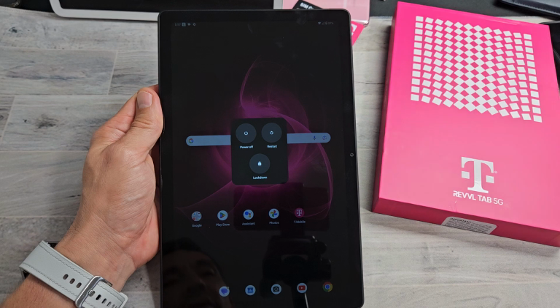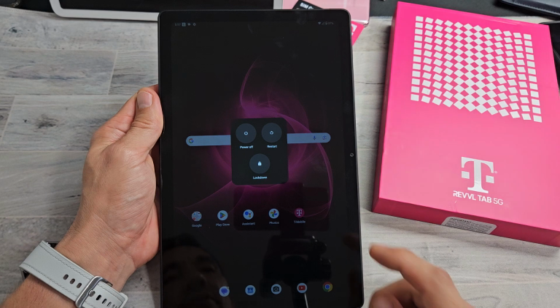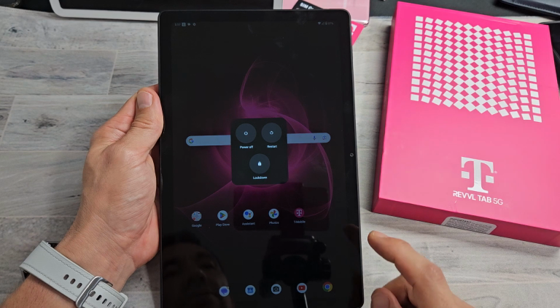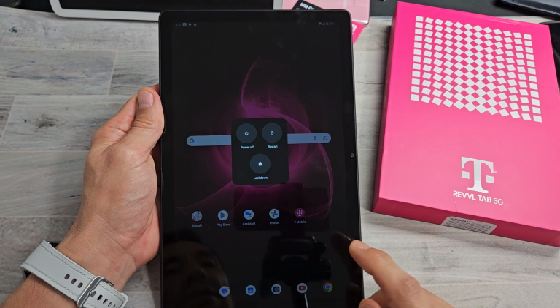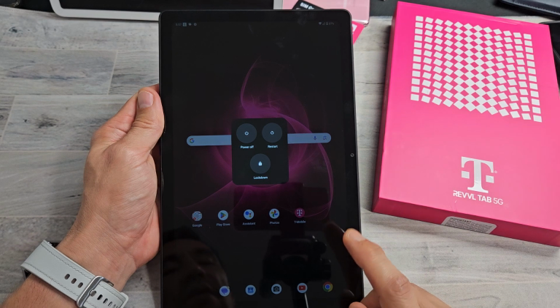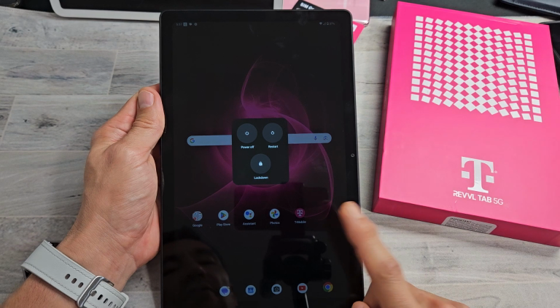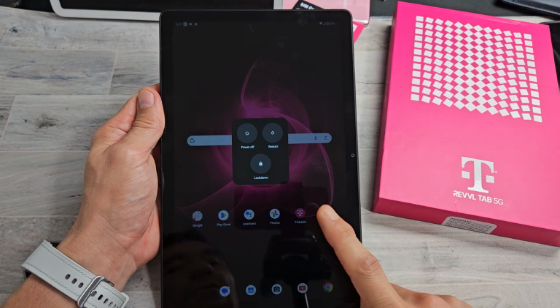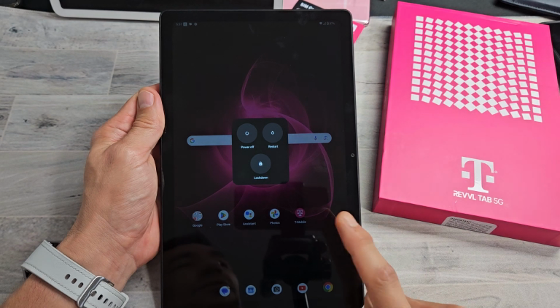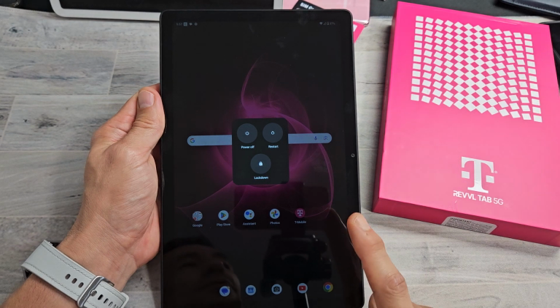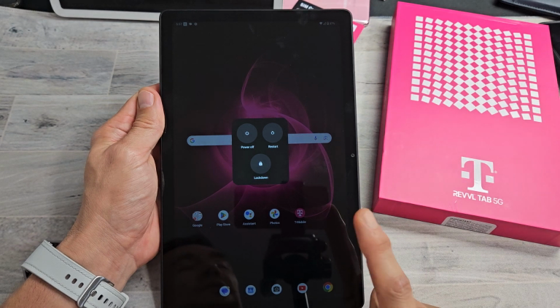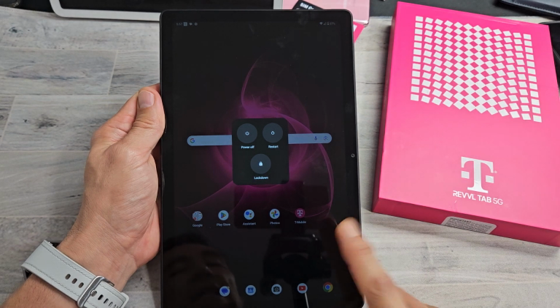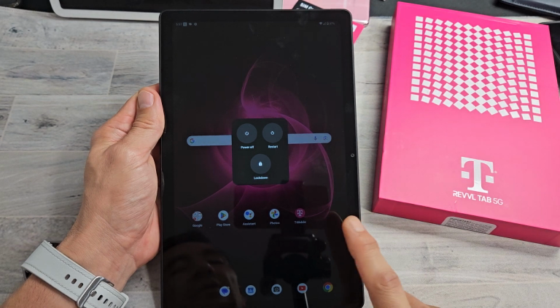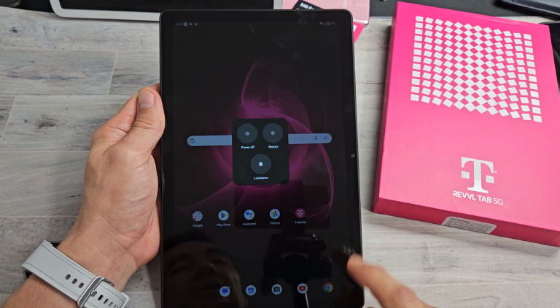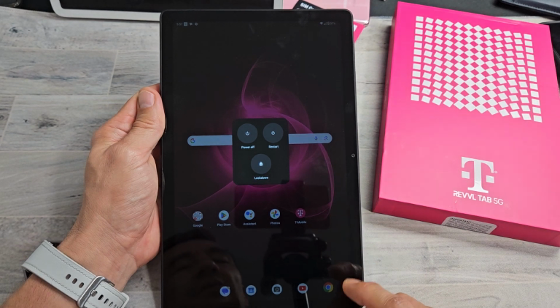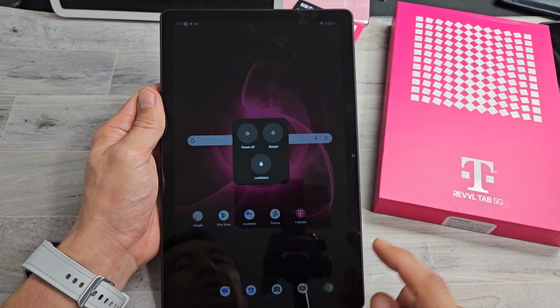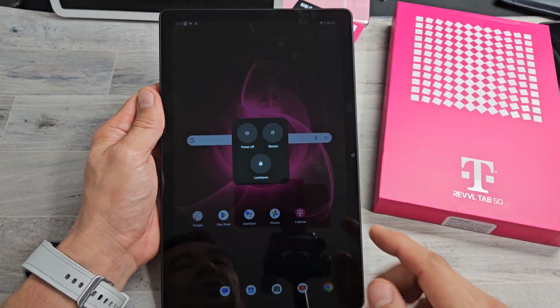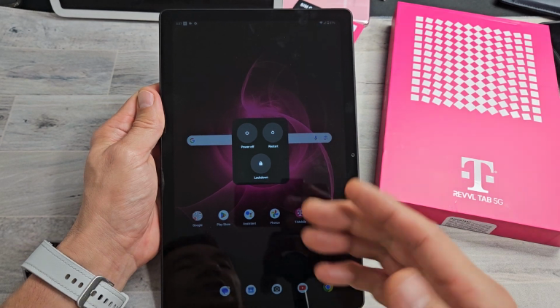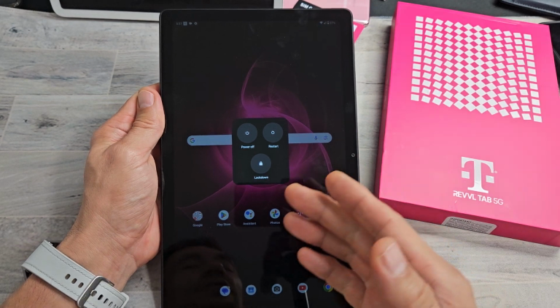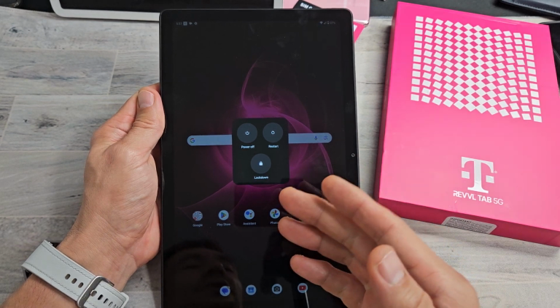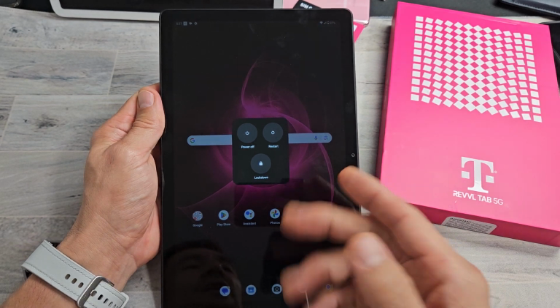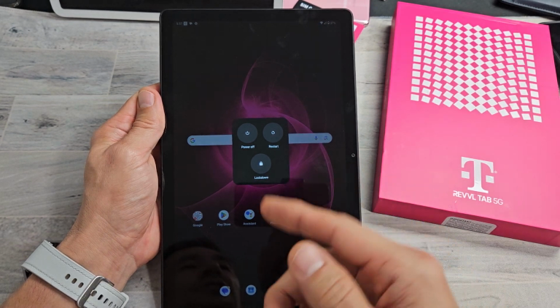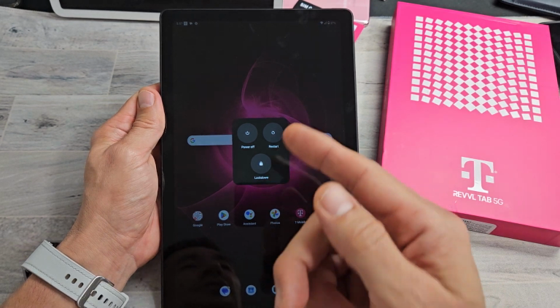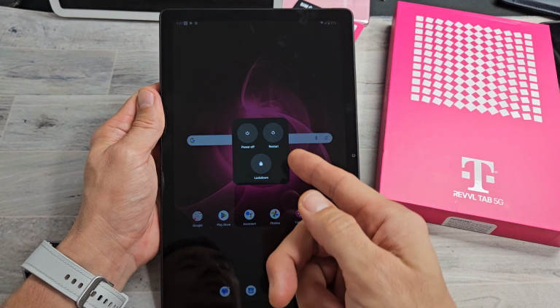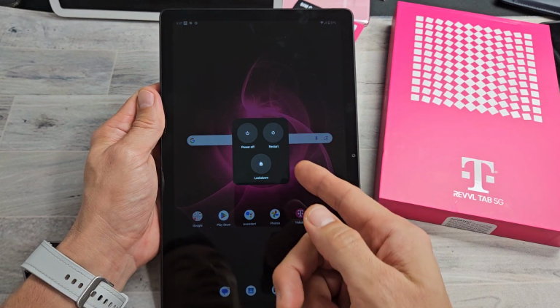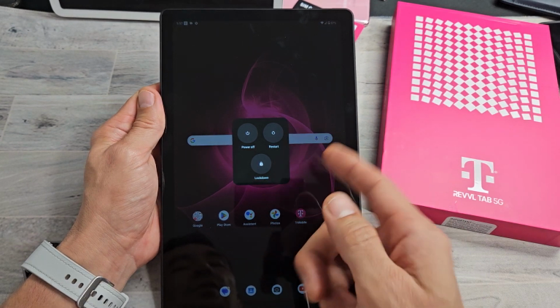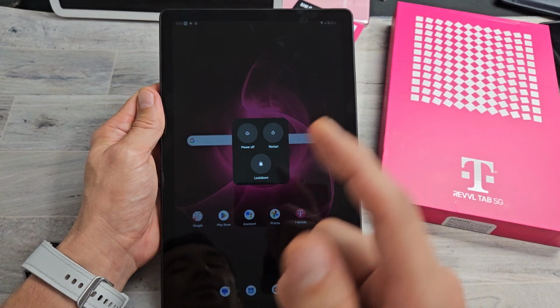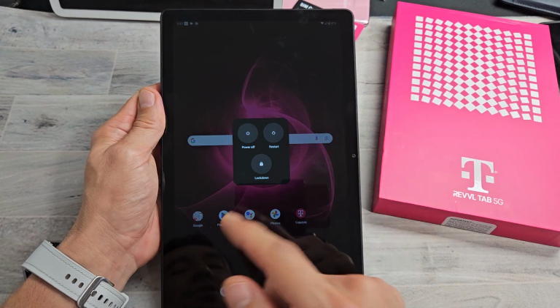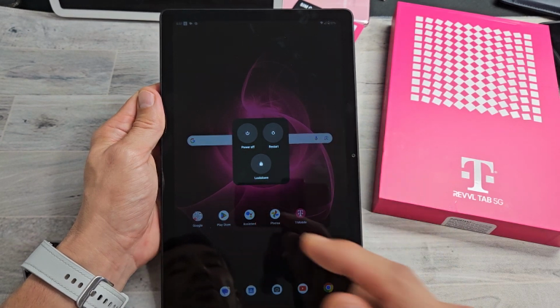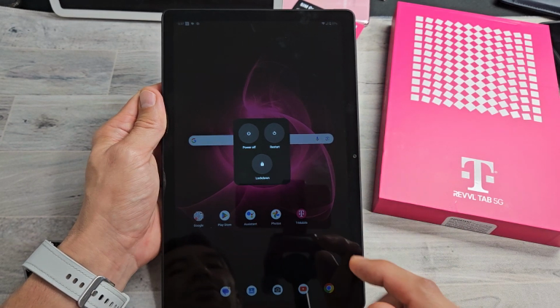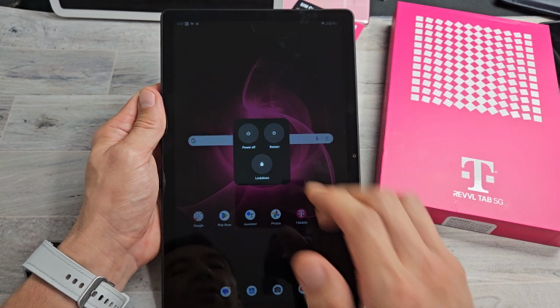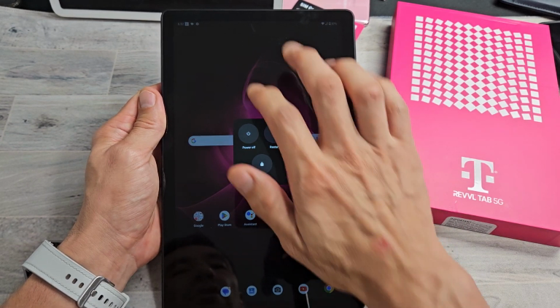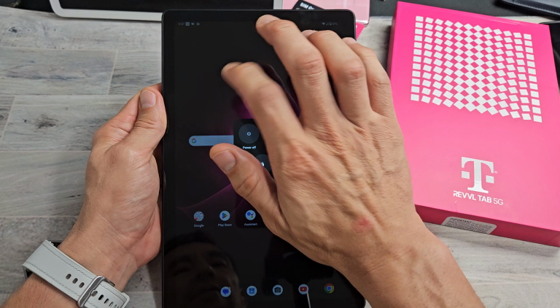Here is a Revel tablet. I'm going to show you several ways how you can restart or turn it off.